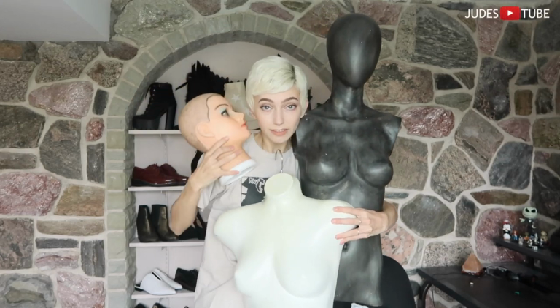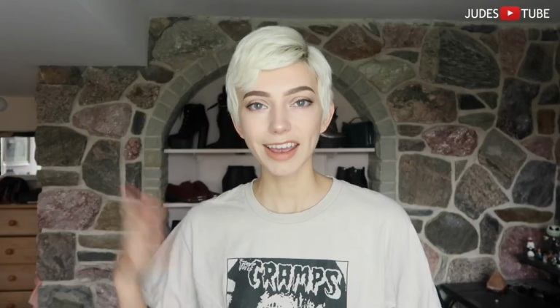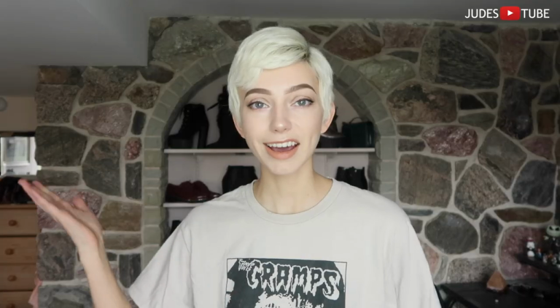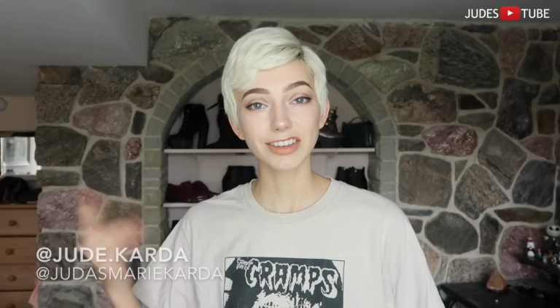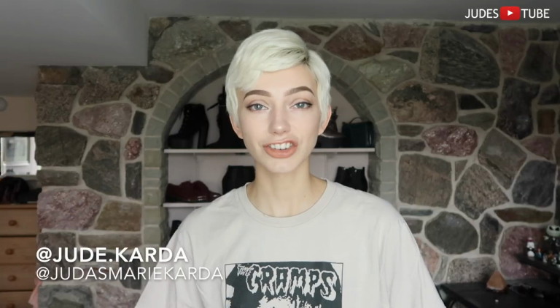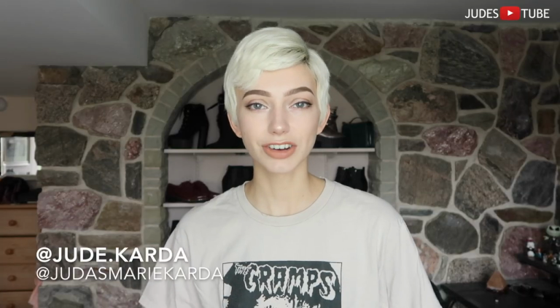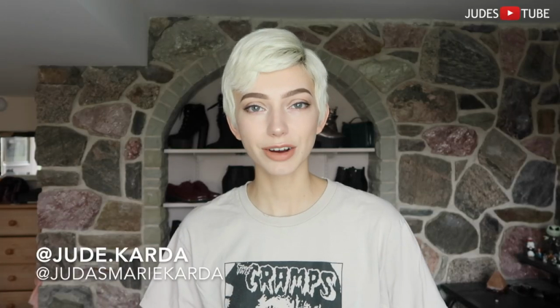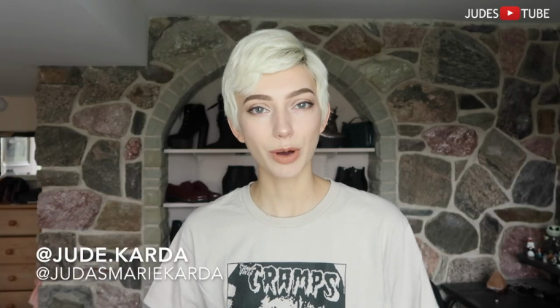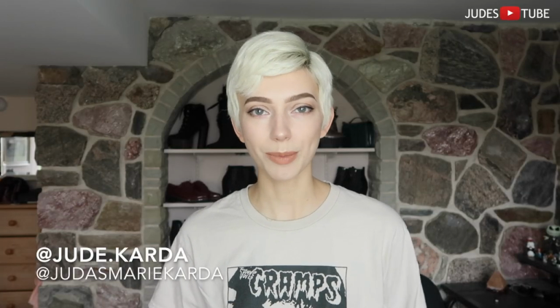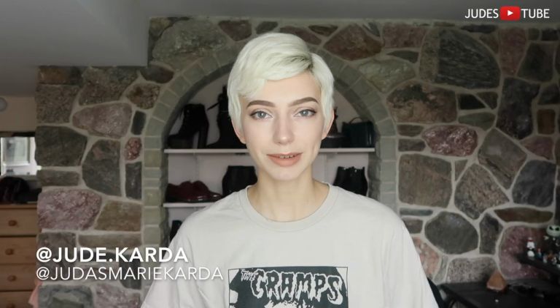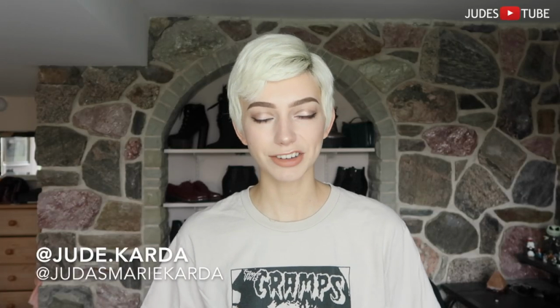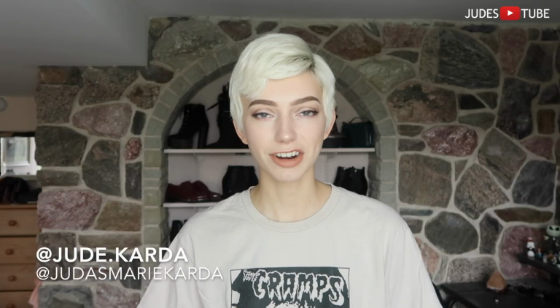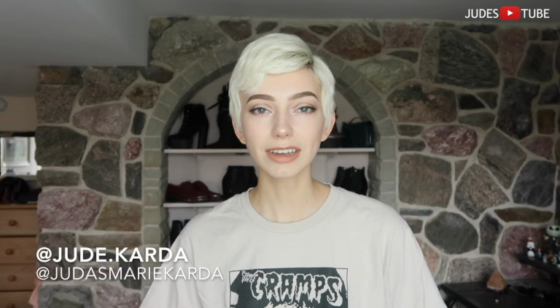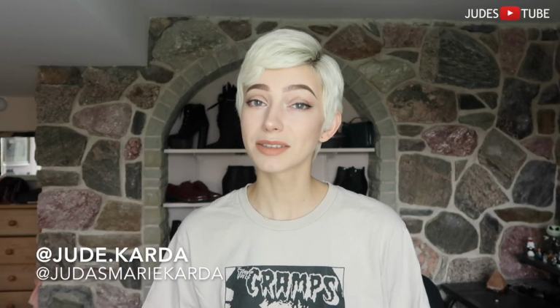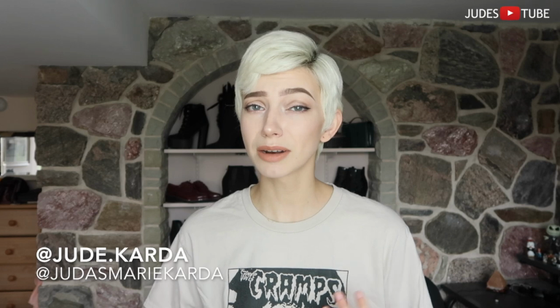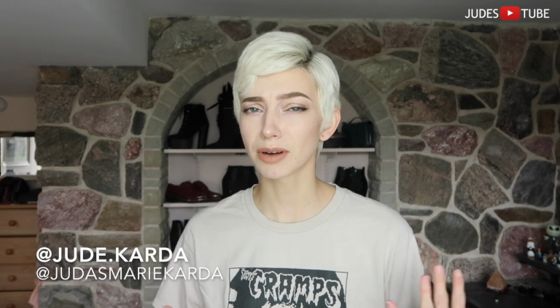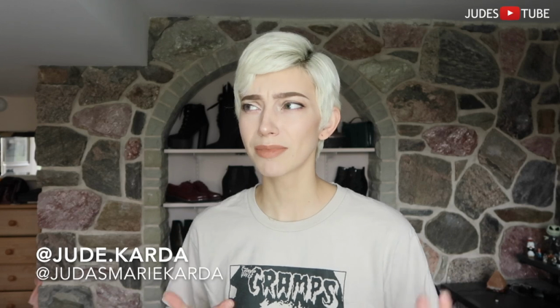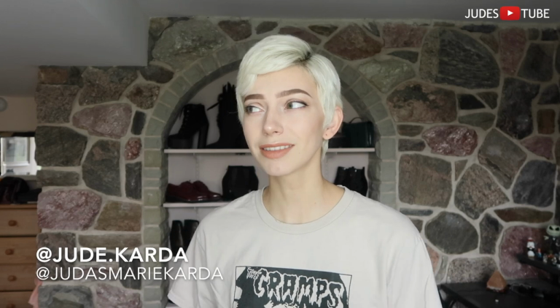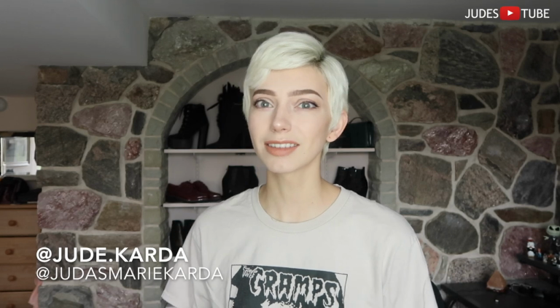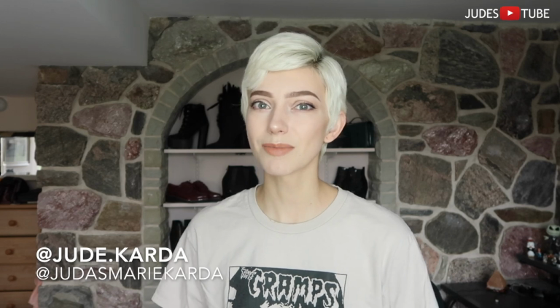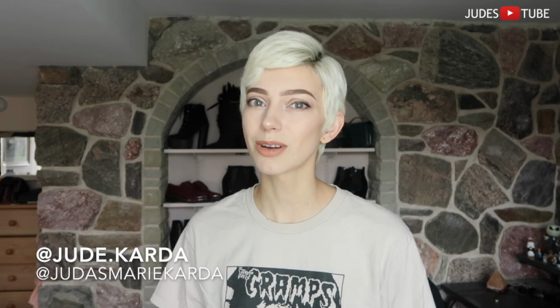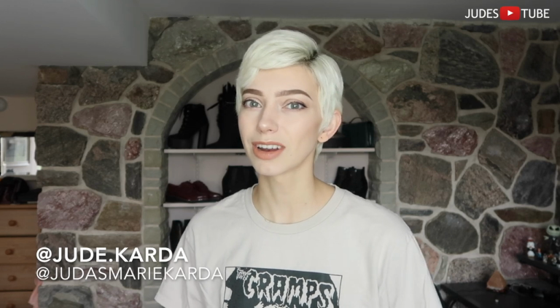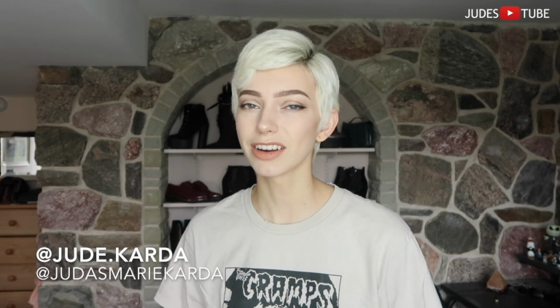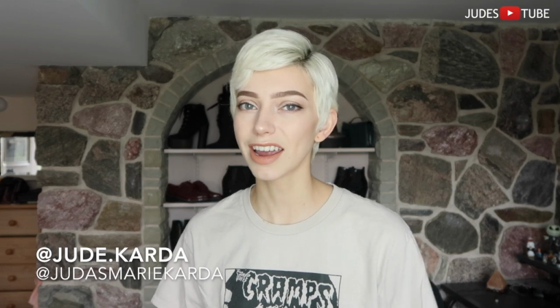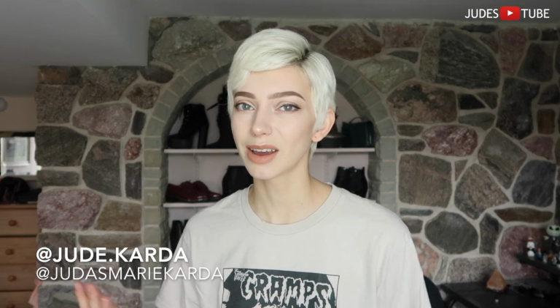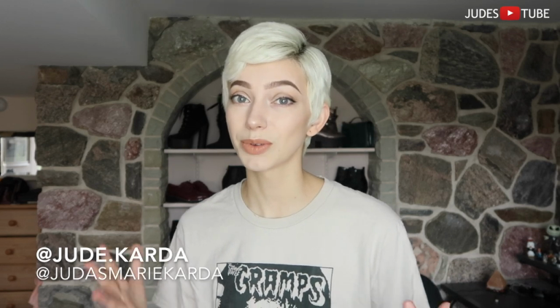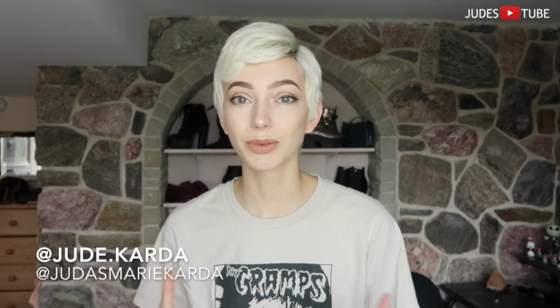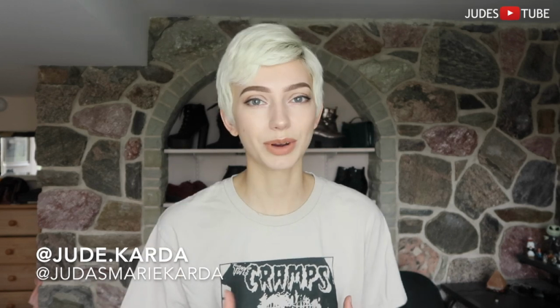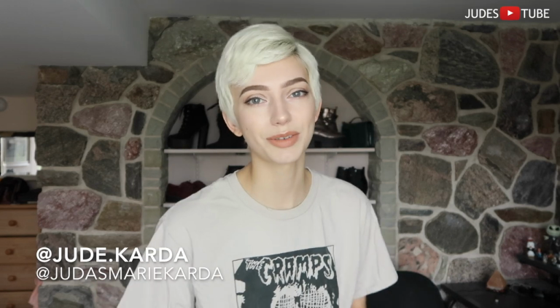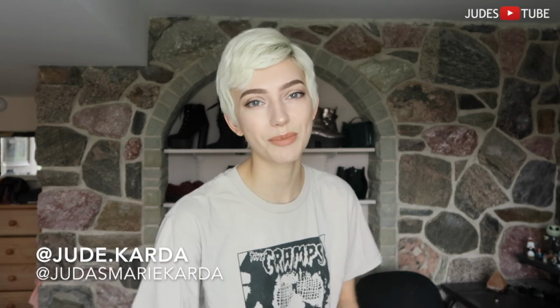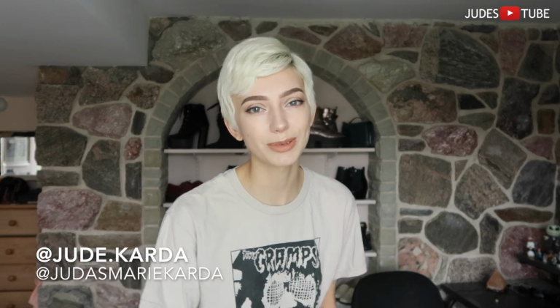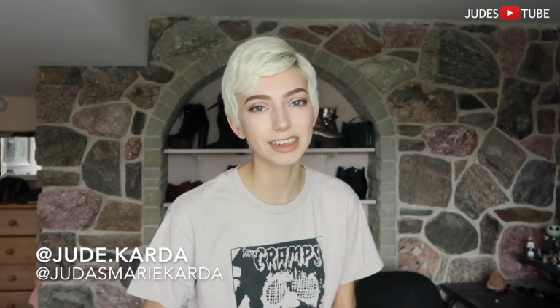Hey guys, it's Jude here. Welcome back to my channel.